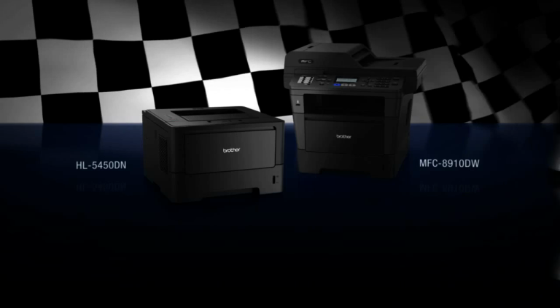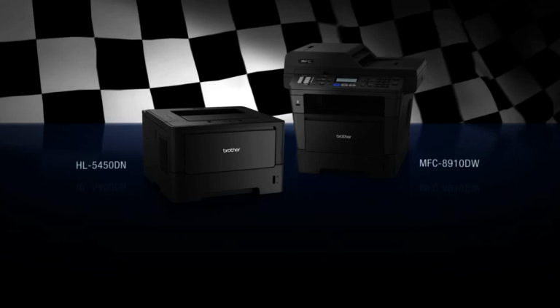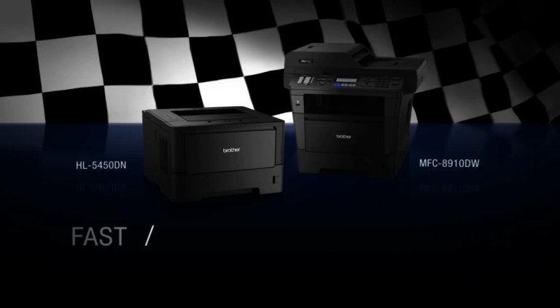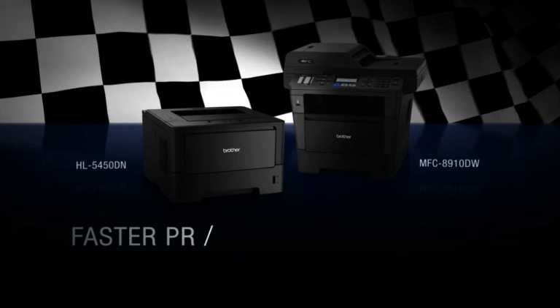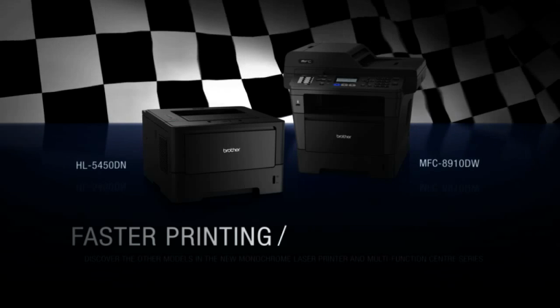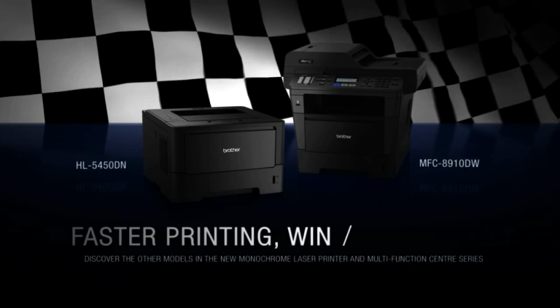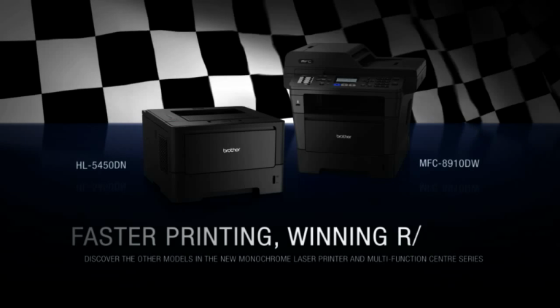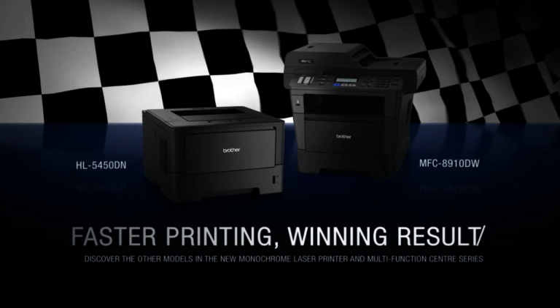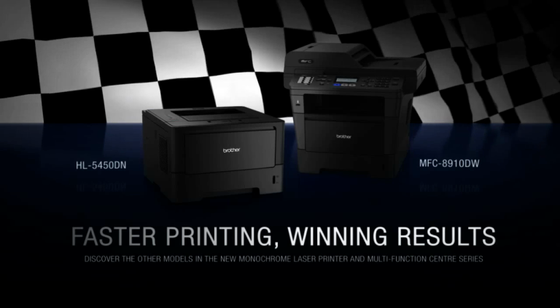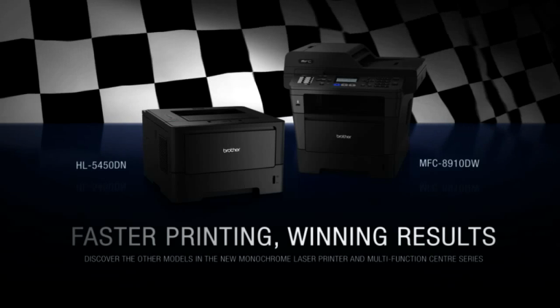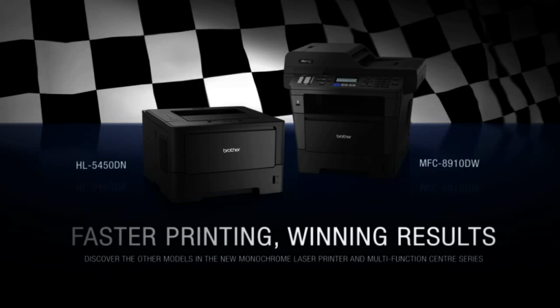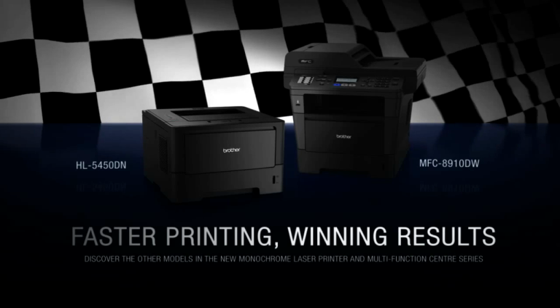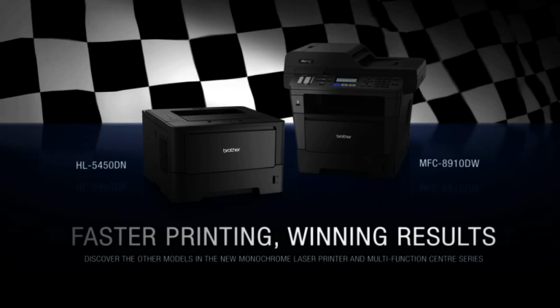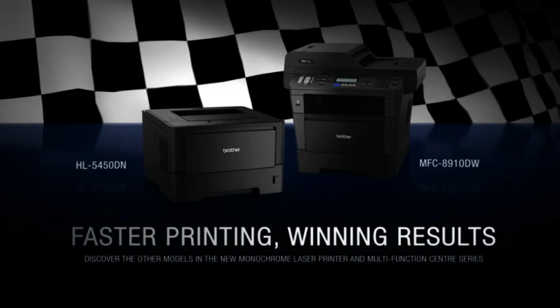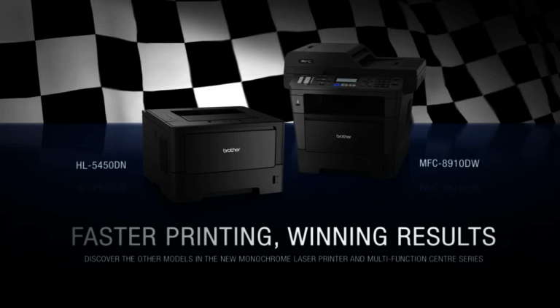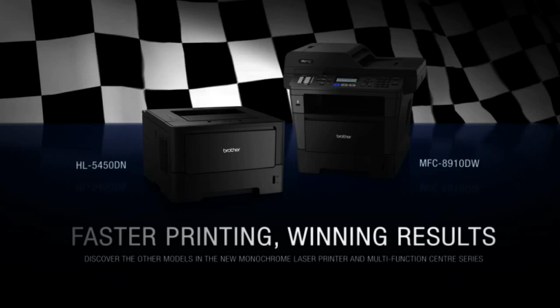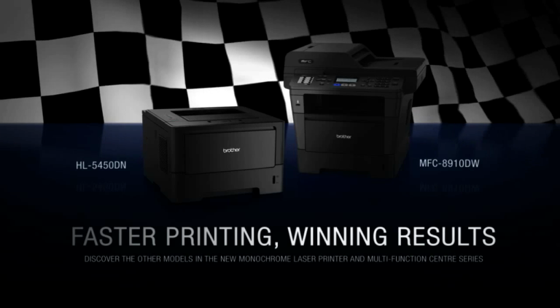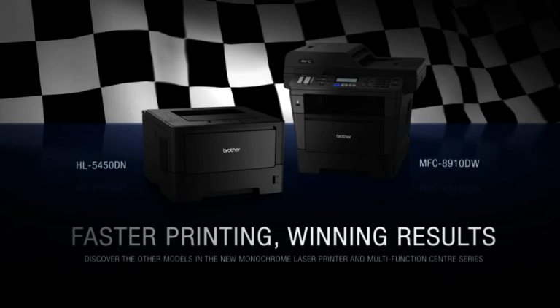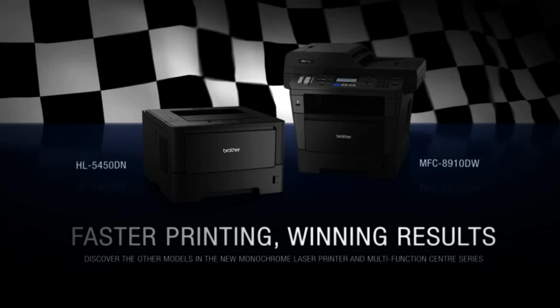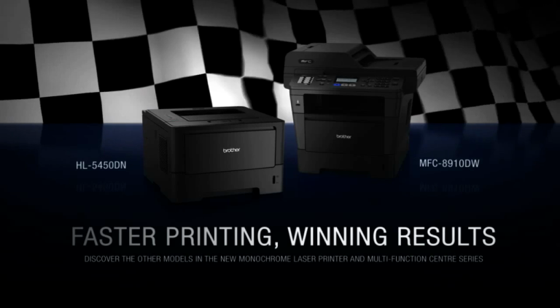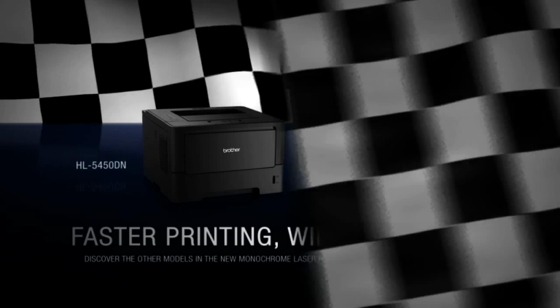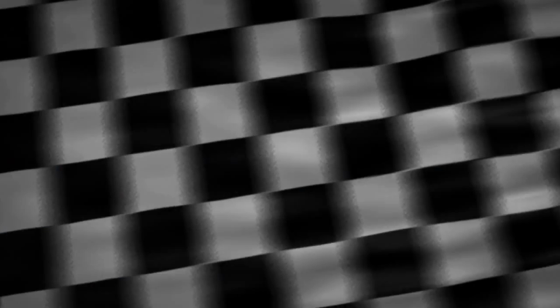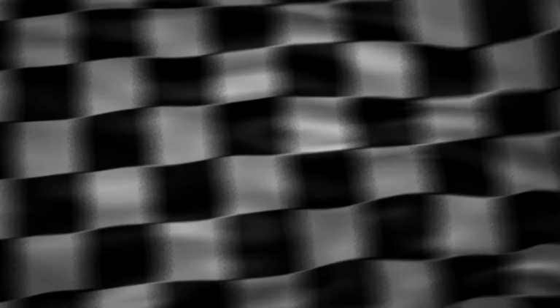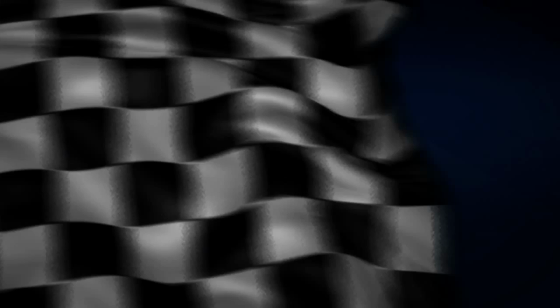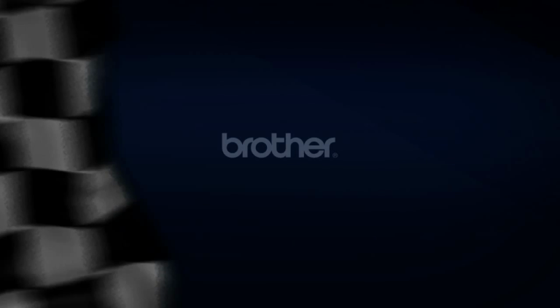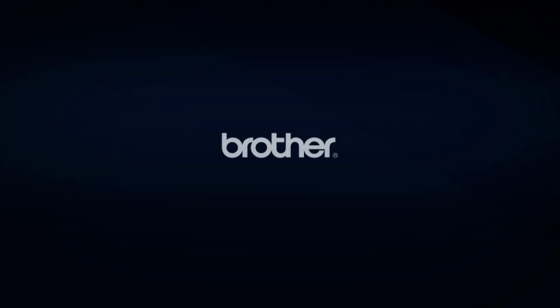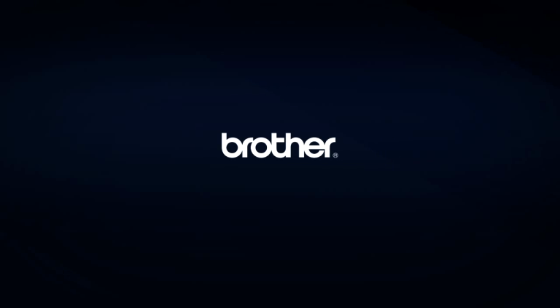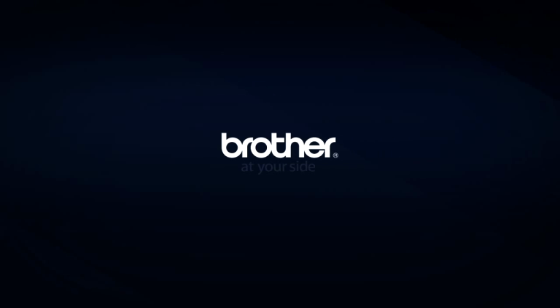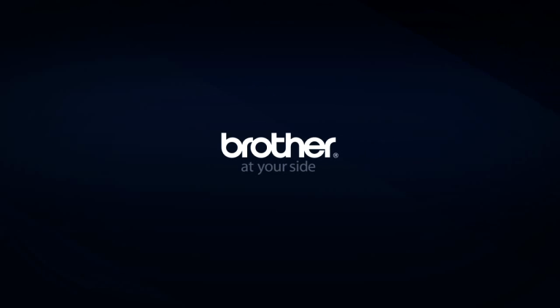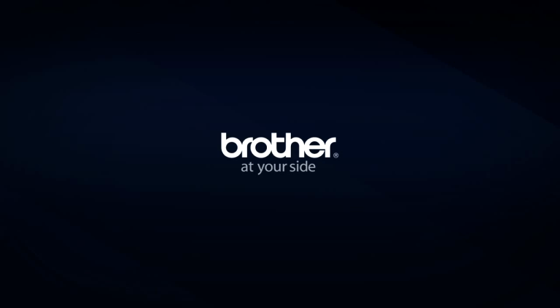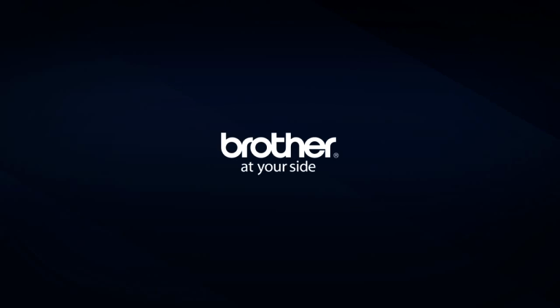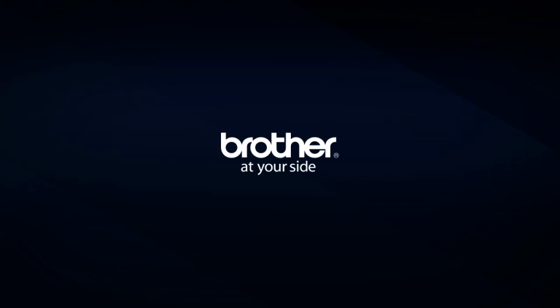Faster printing, winning results. With Brother at your side.